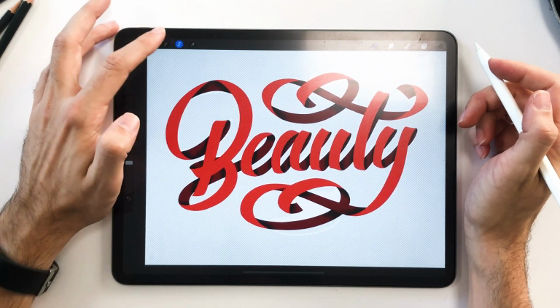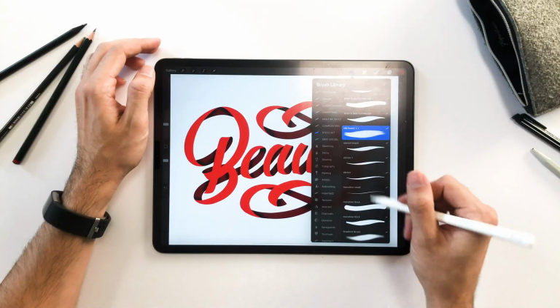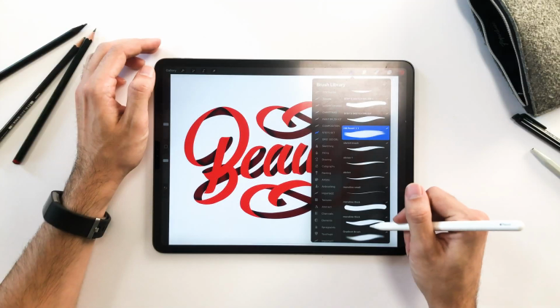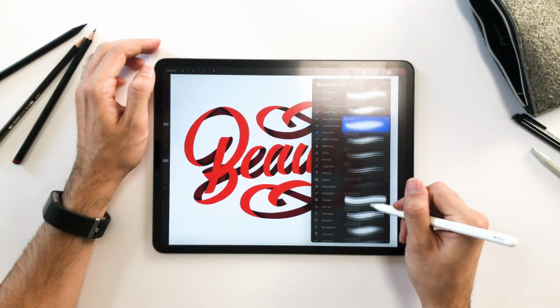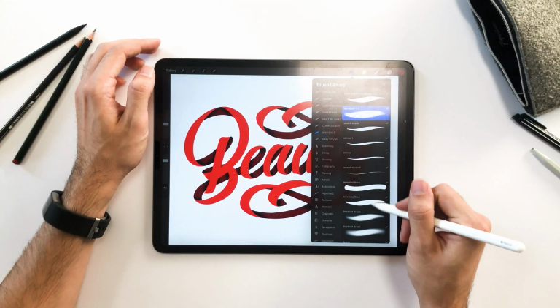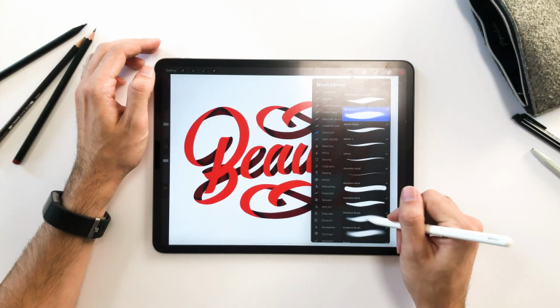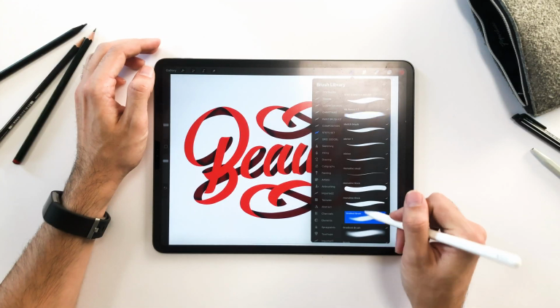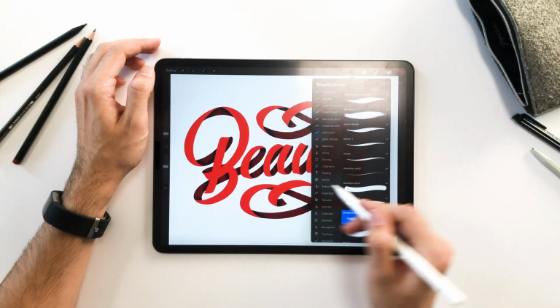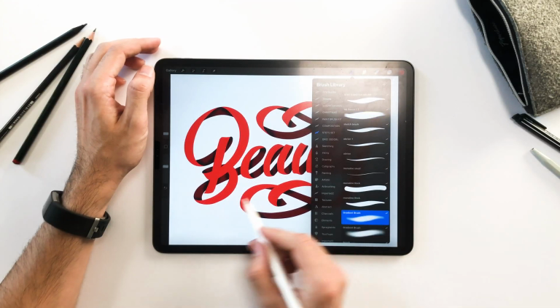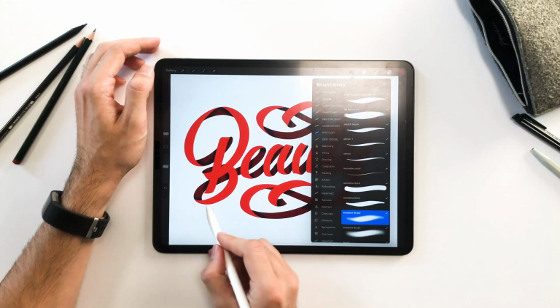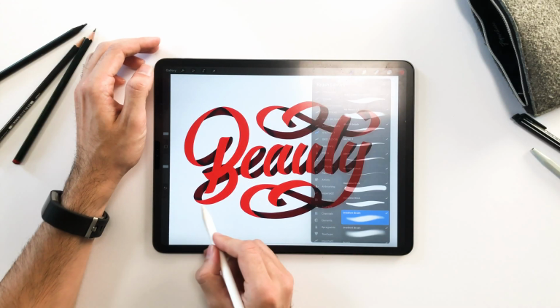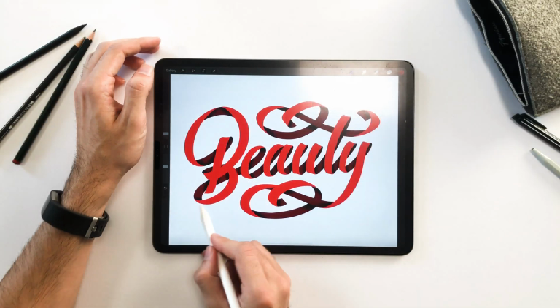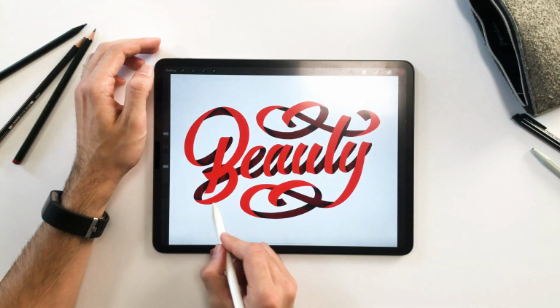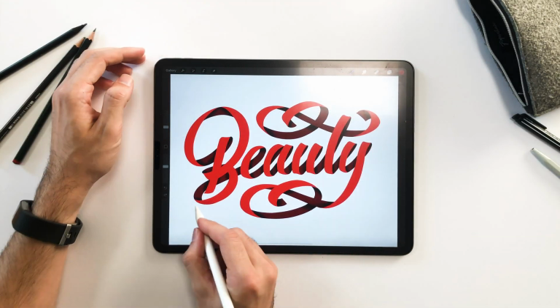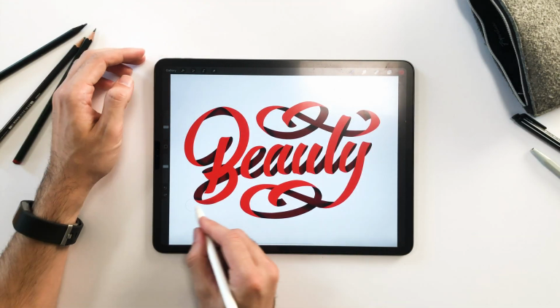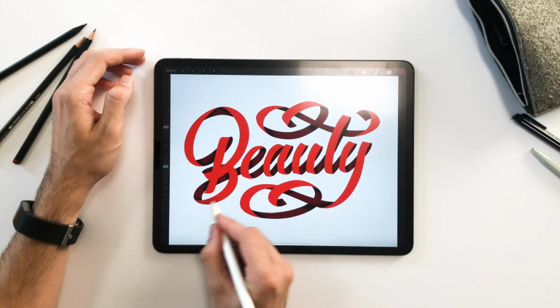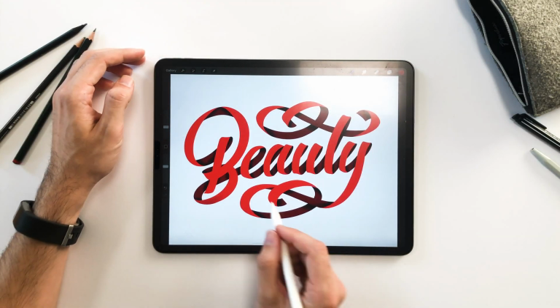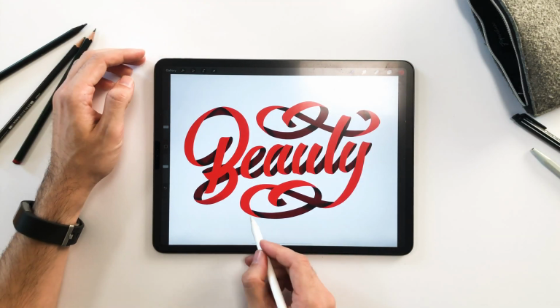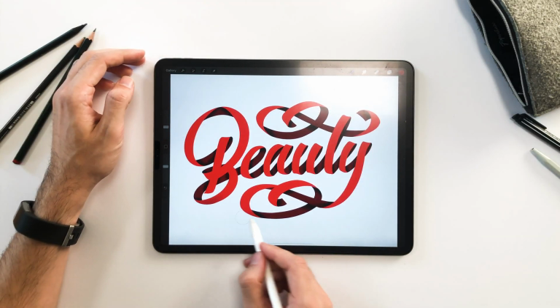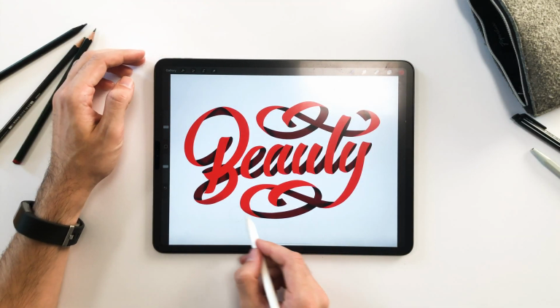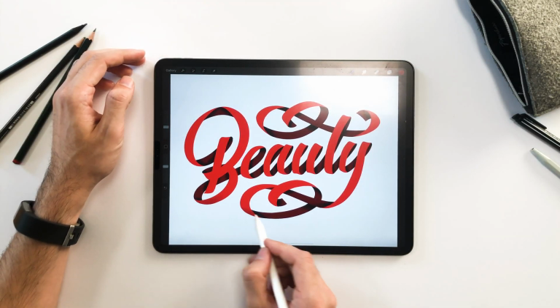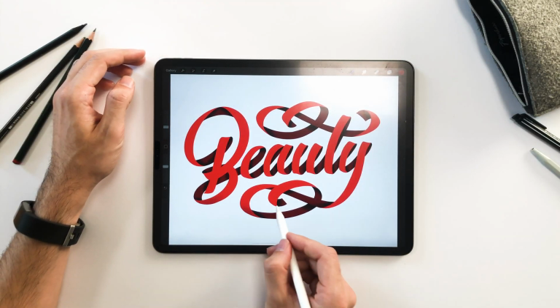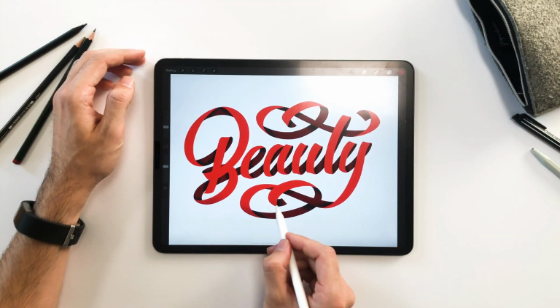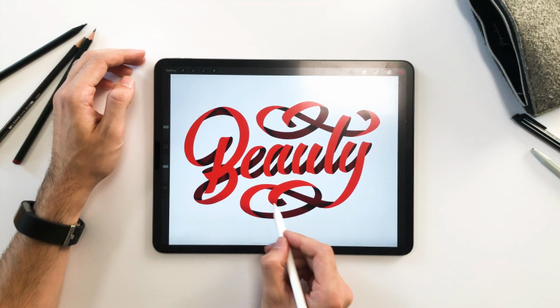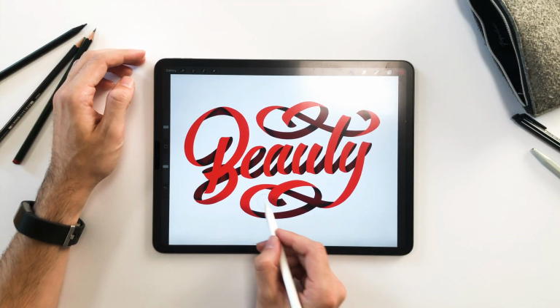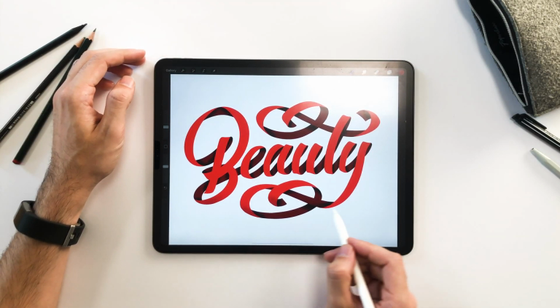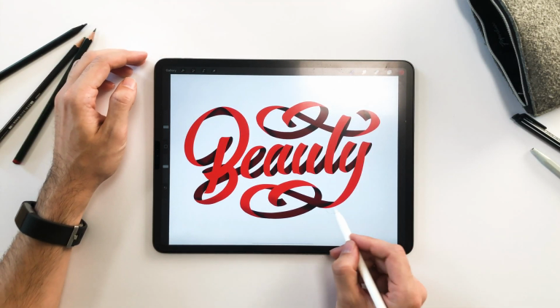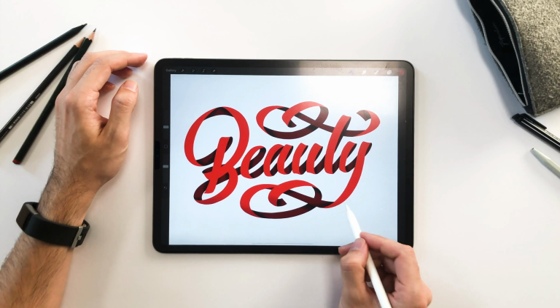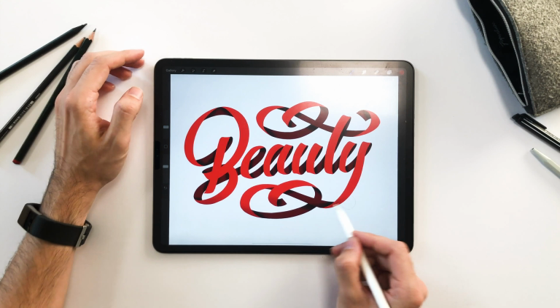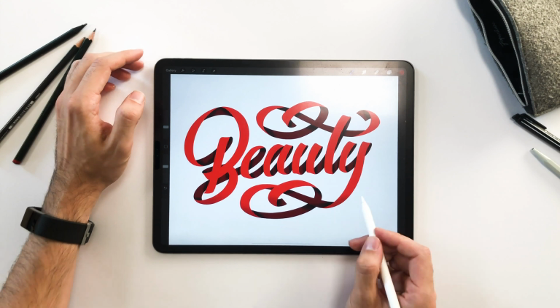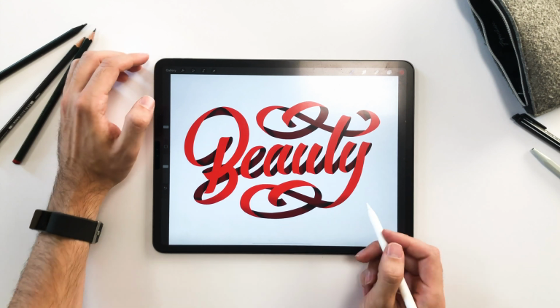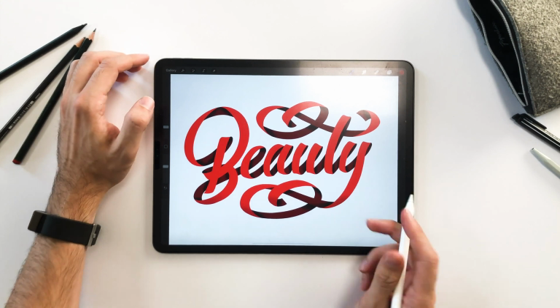Finally, add some shadows on the lower part of the ribbon and highlights on the top to really bring it out.